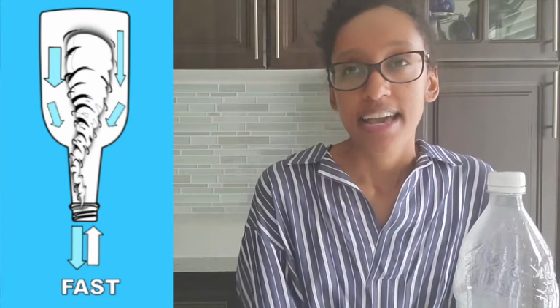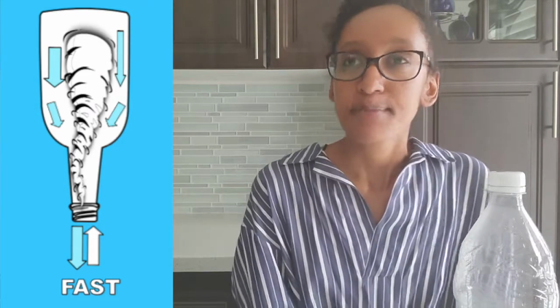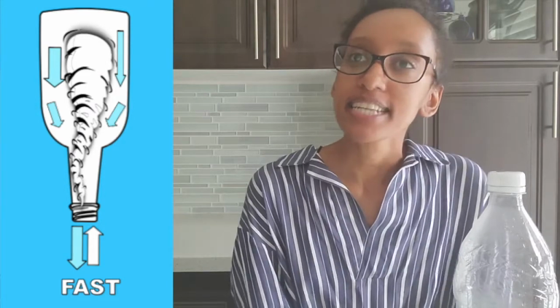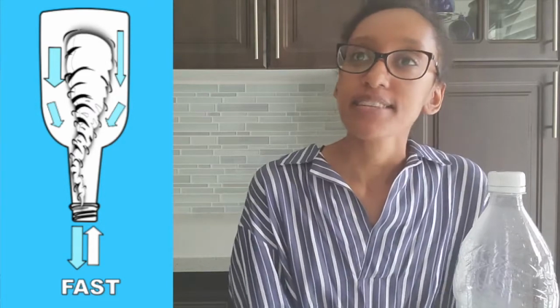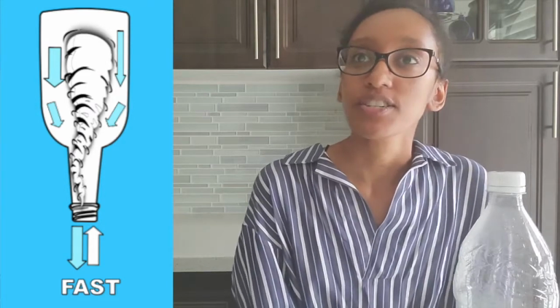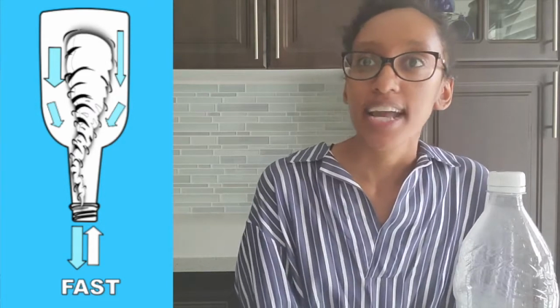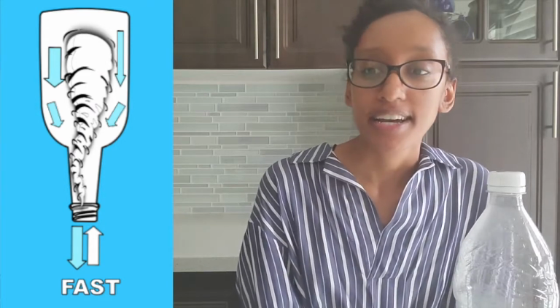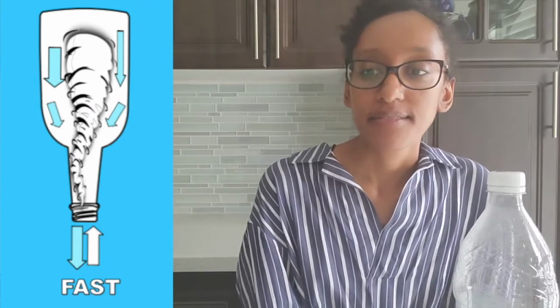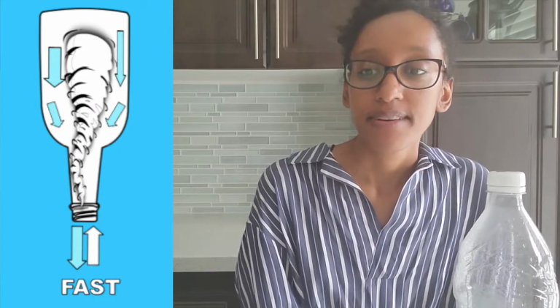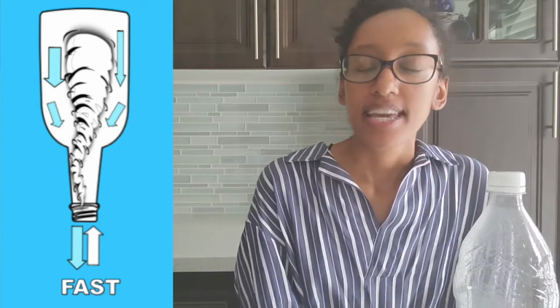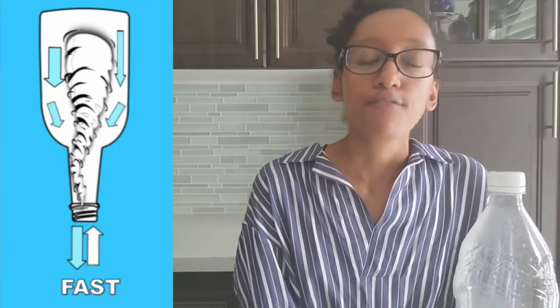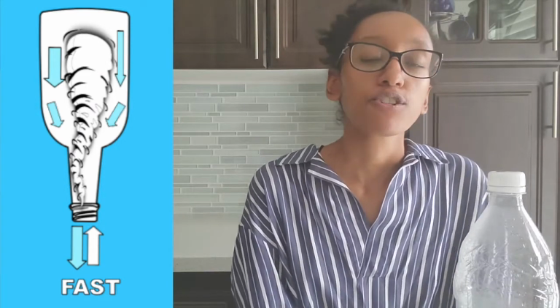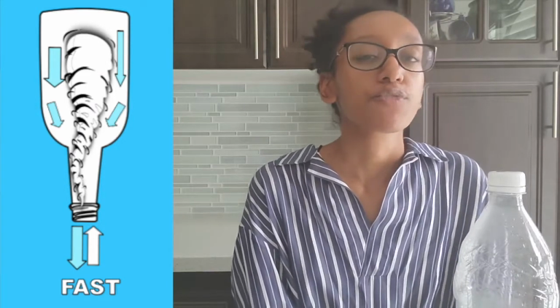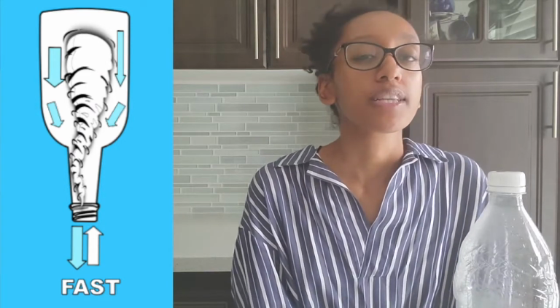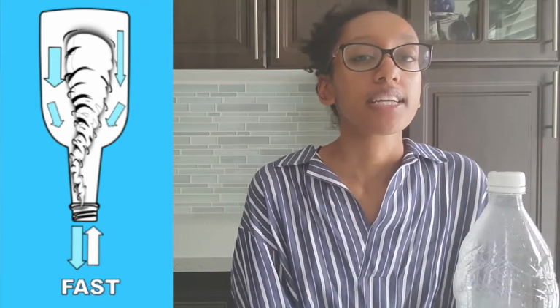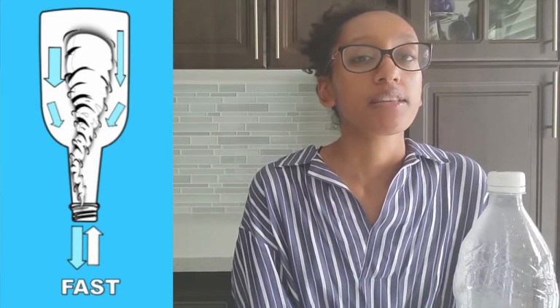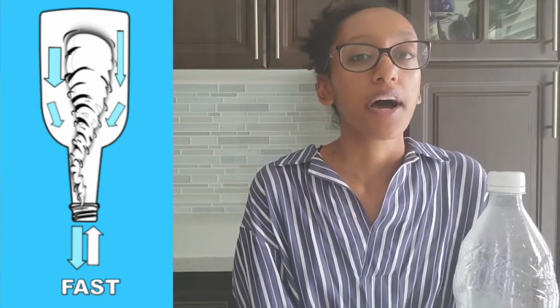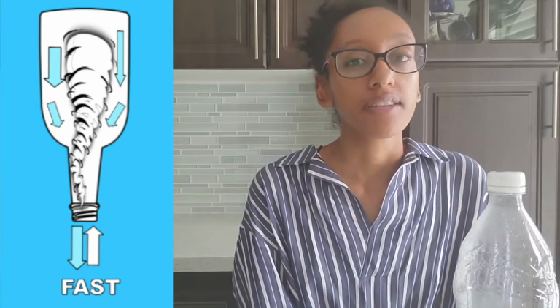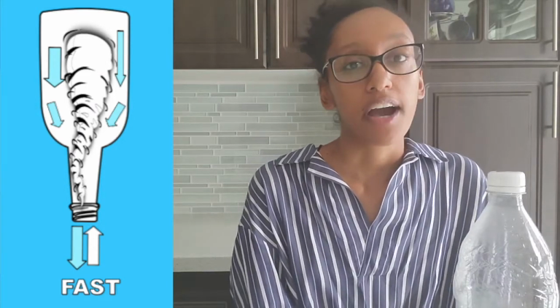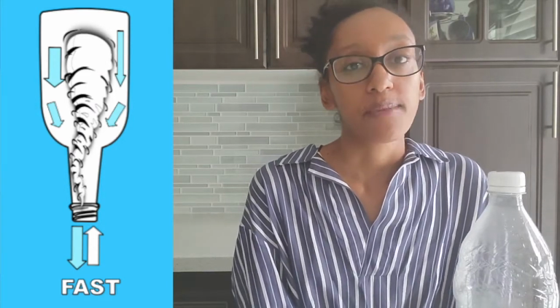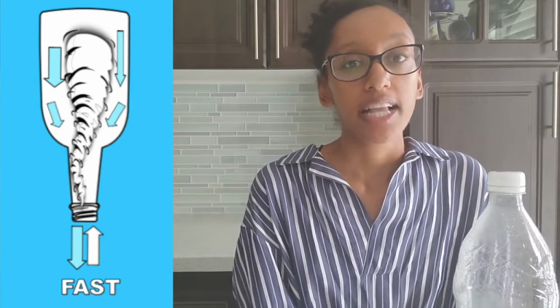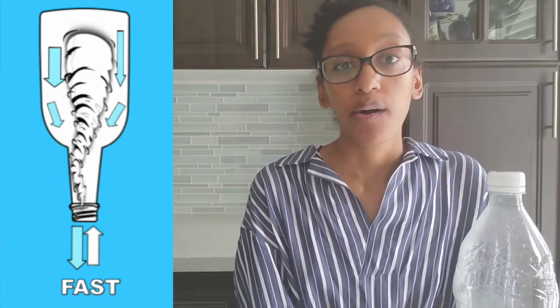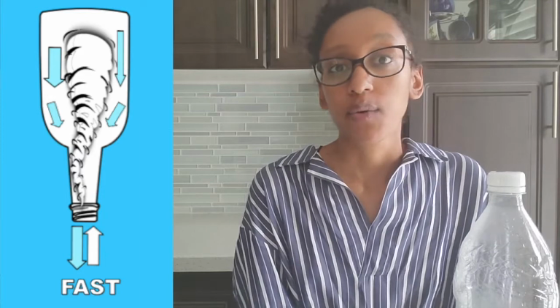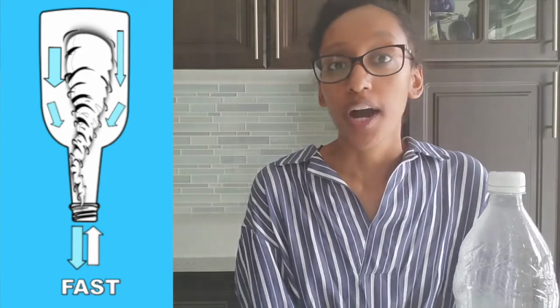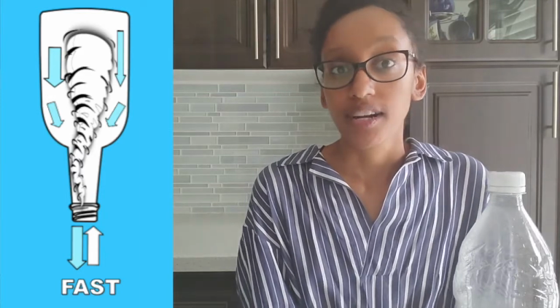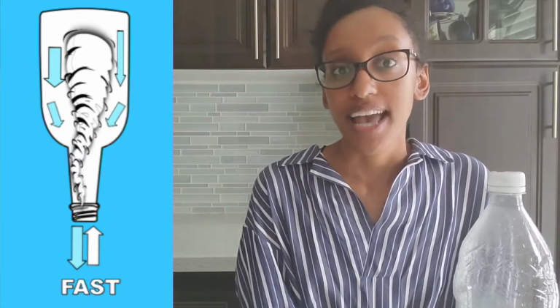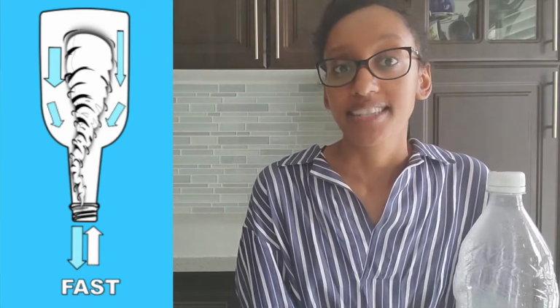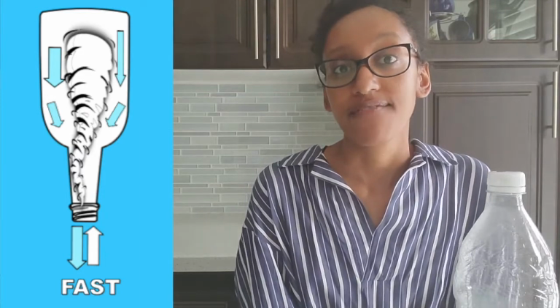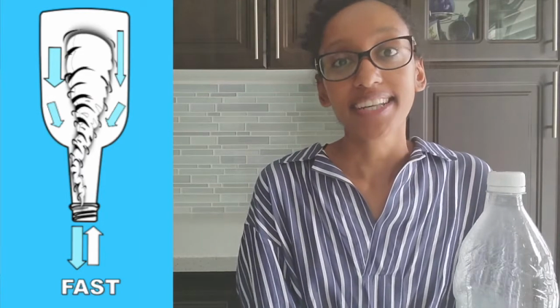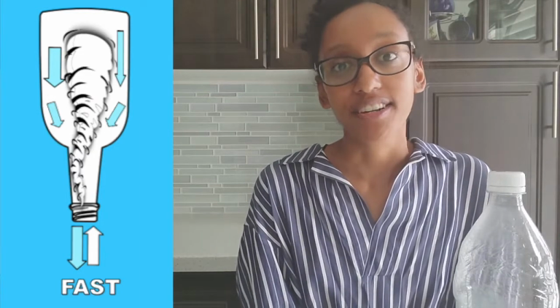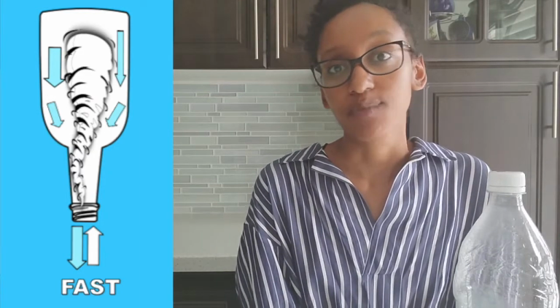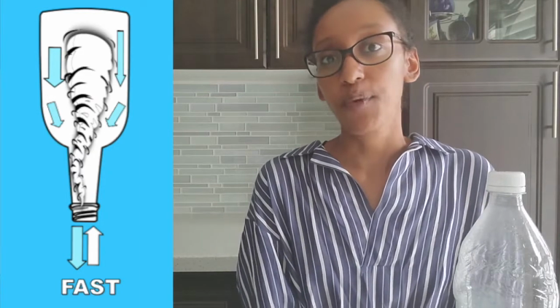And because of this tornado, the air flows freely into the bottle, allowing the water to exit faster than before.